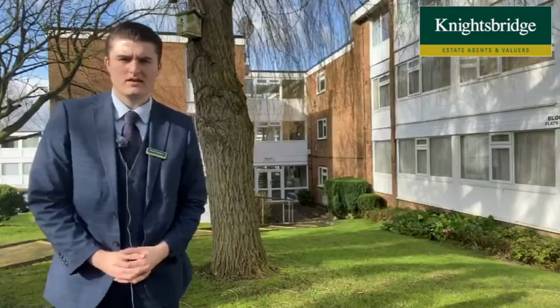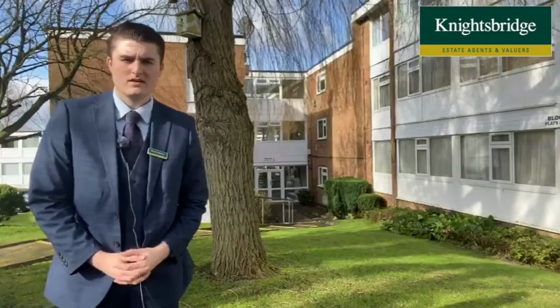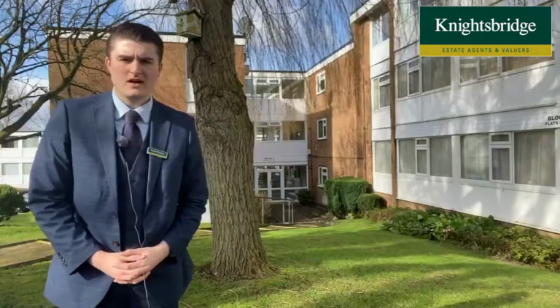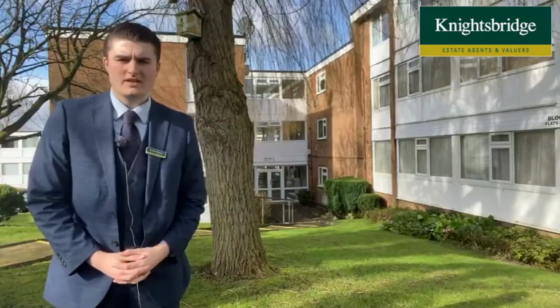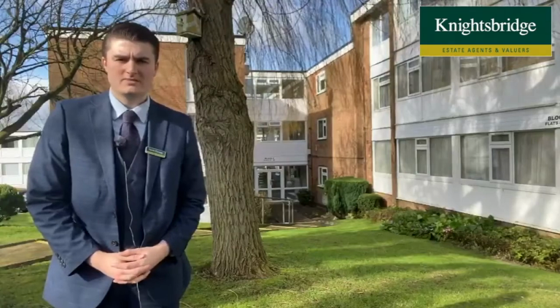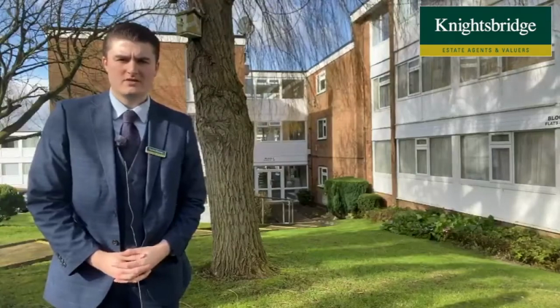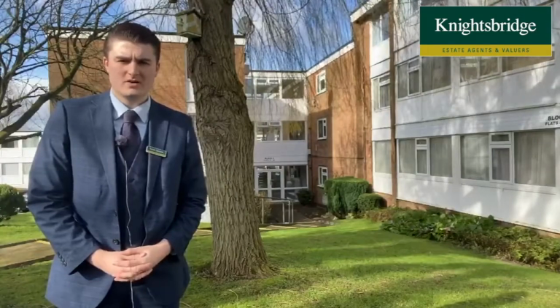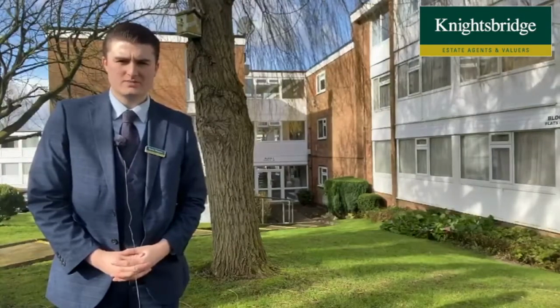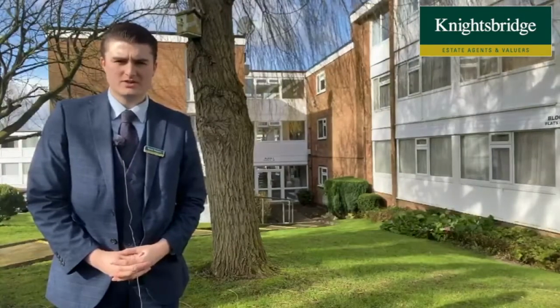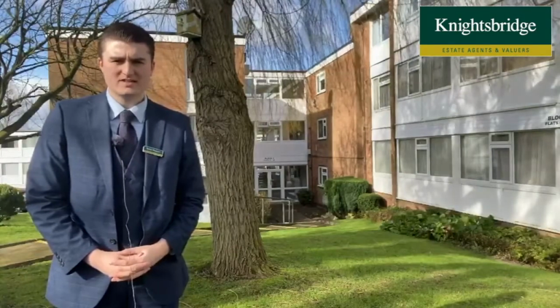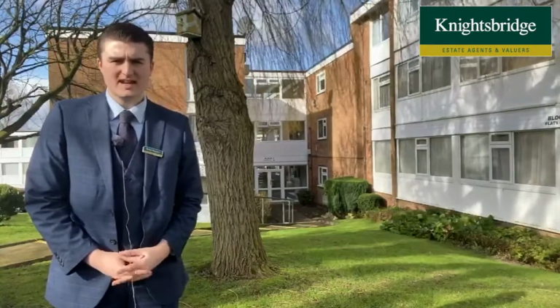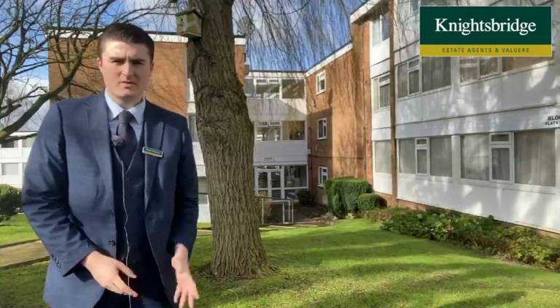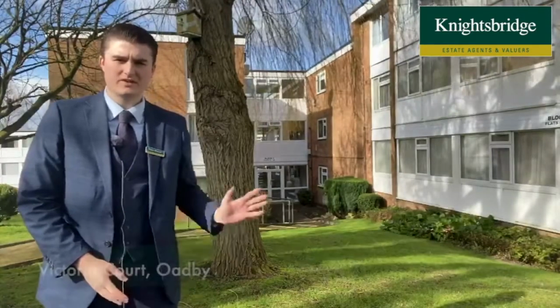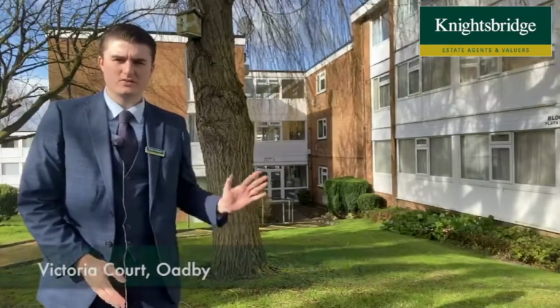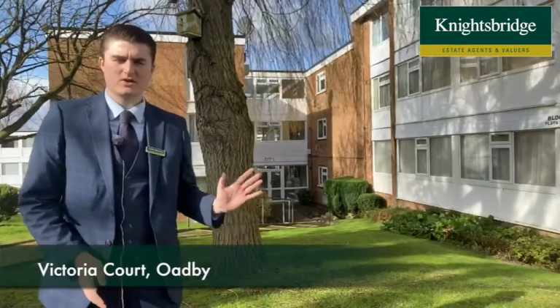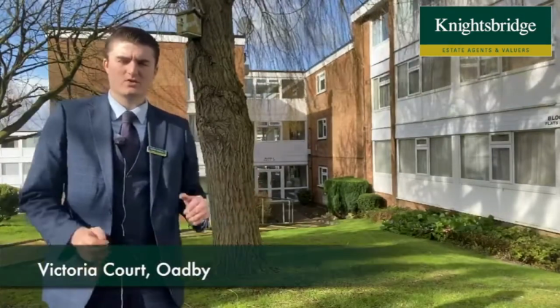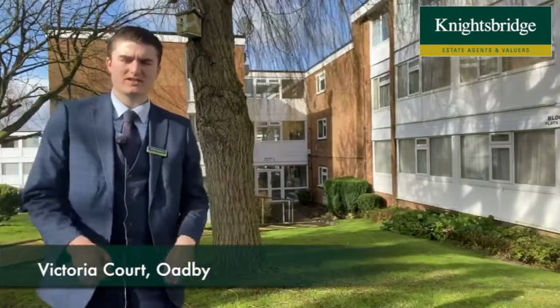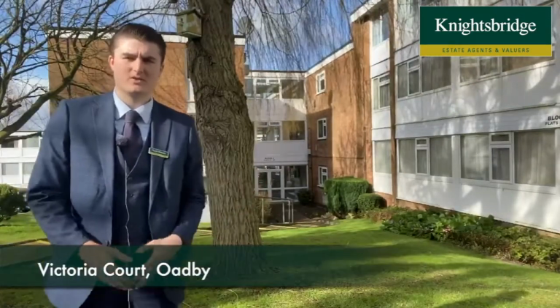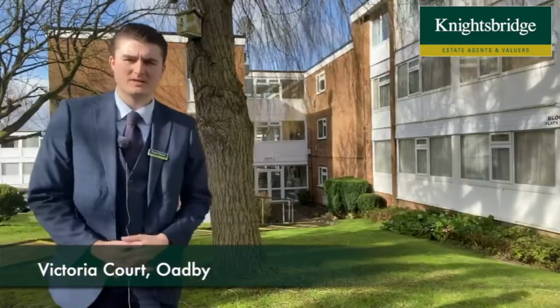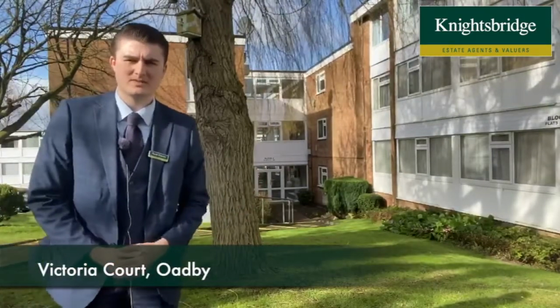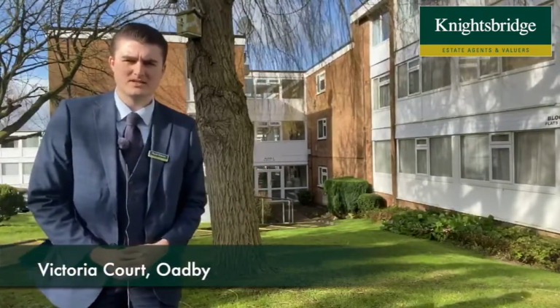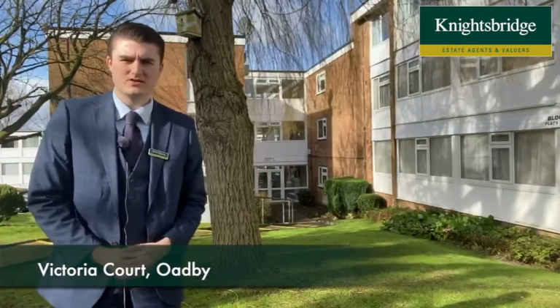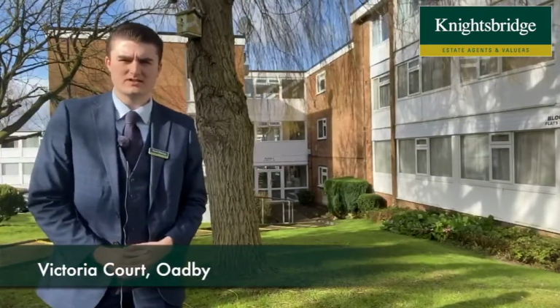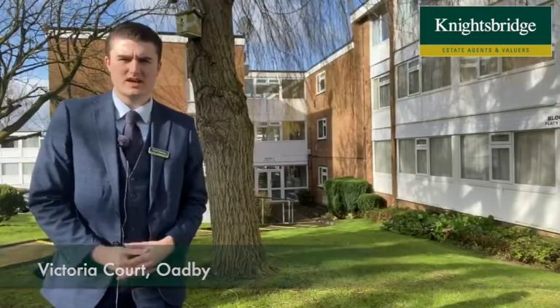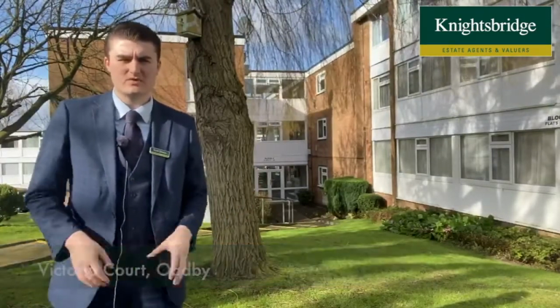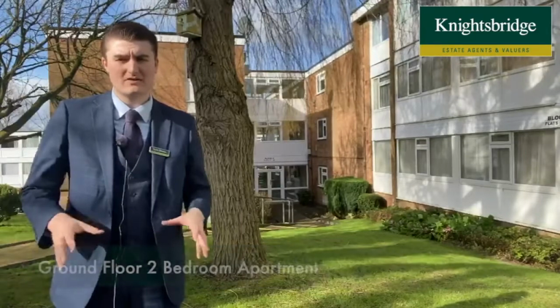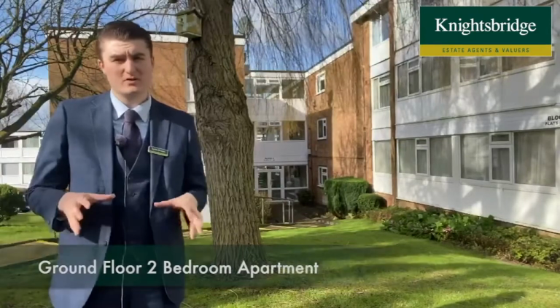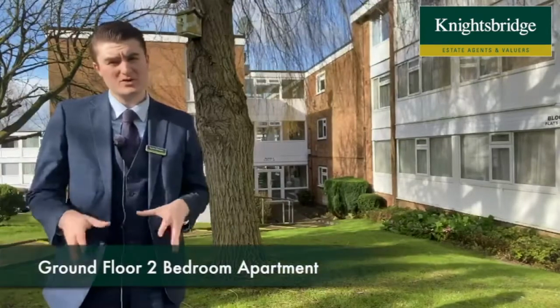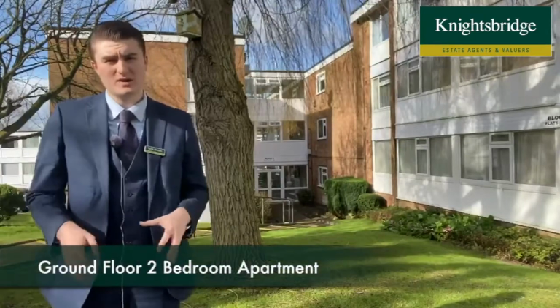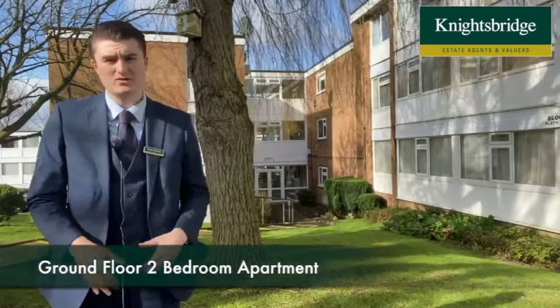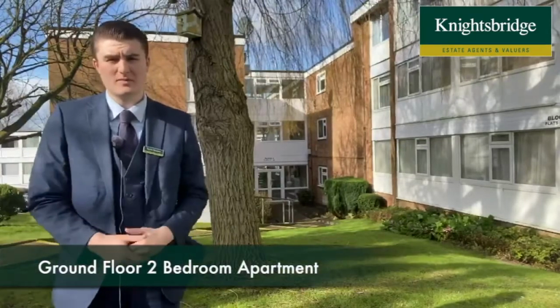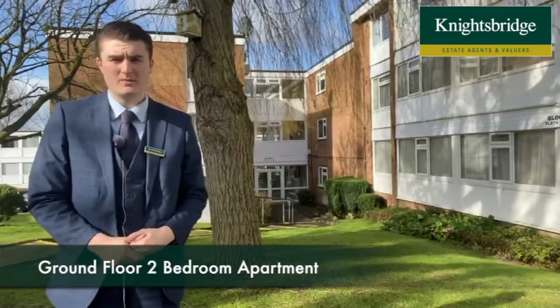Hi there, I'm Scott from Knightsbridge. Today I'm in Victoria Court in Oadby to present to you this ground floor two-bedroom apartment.